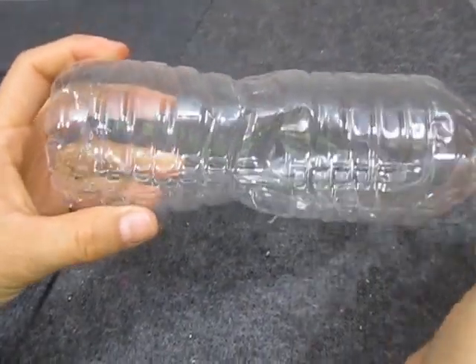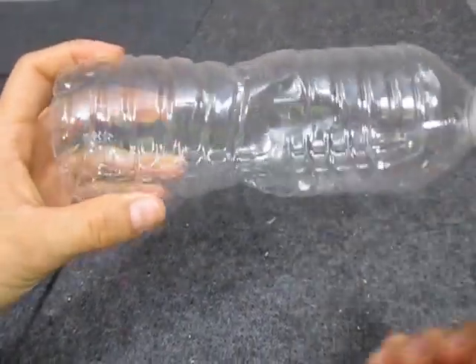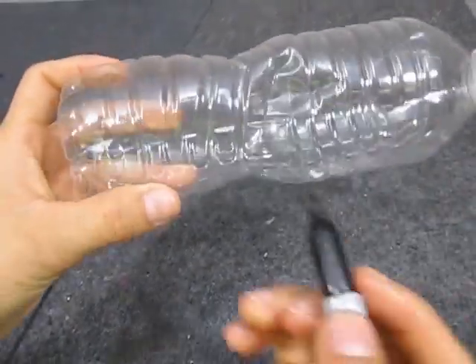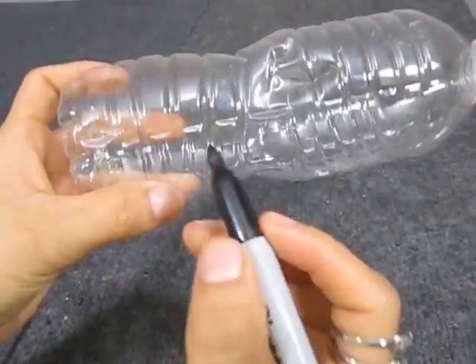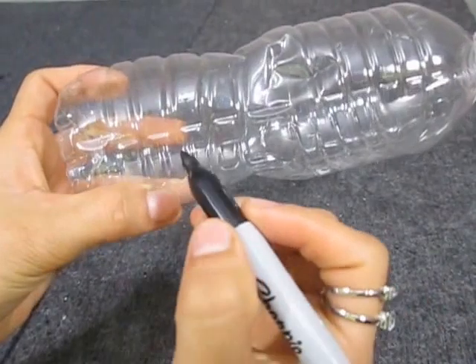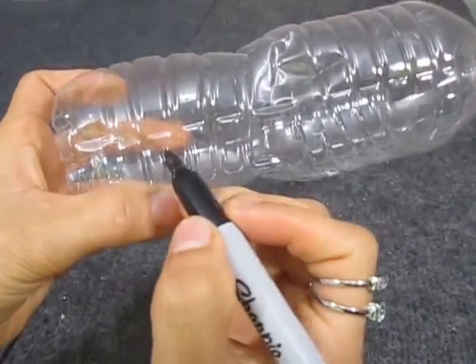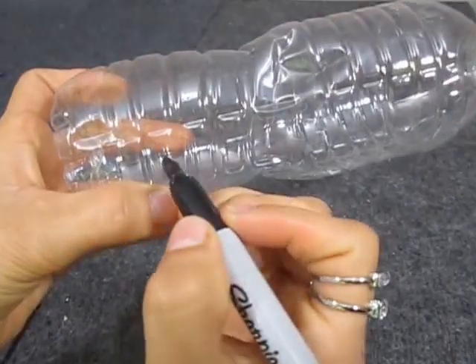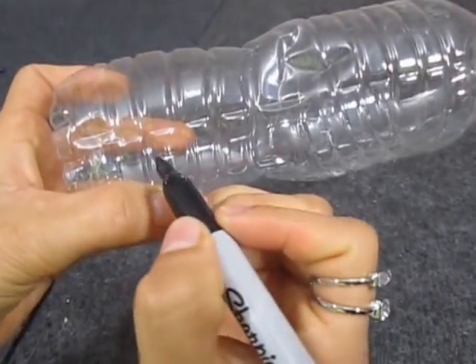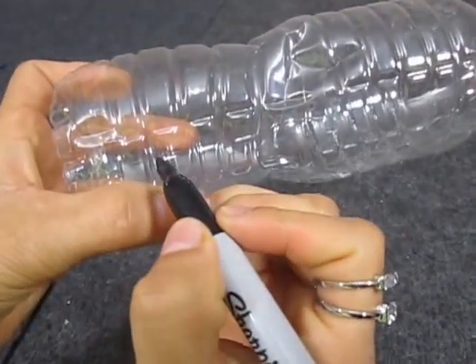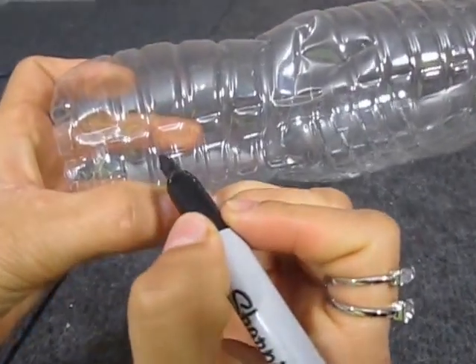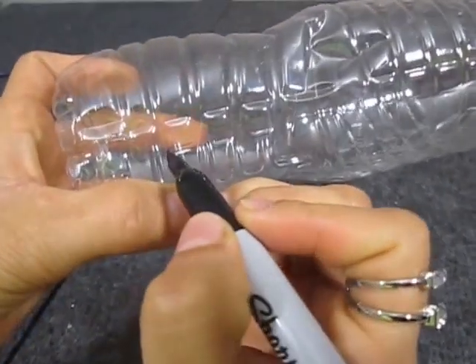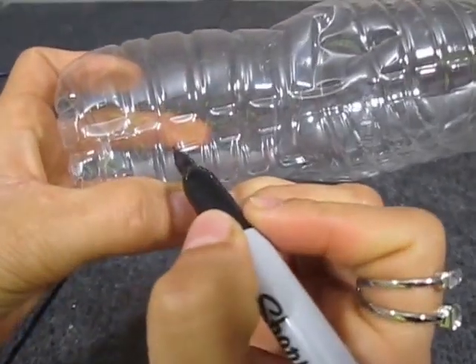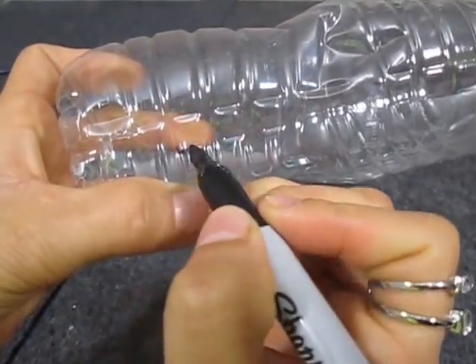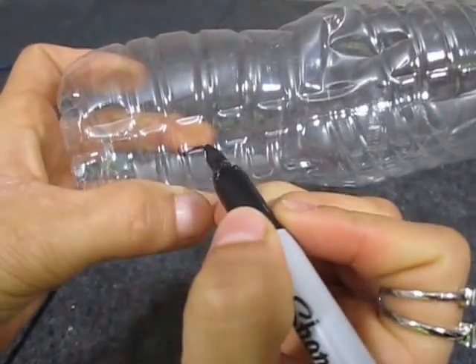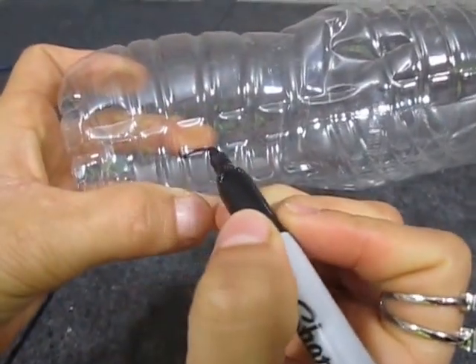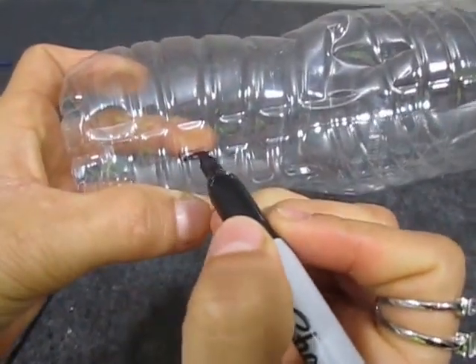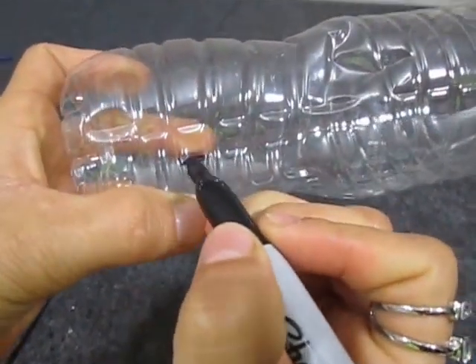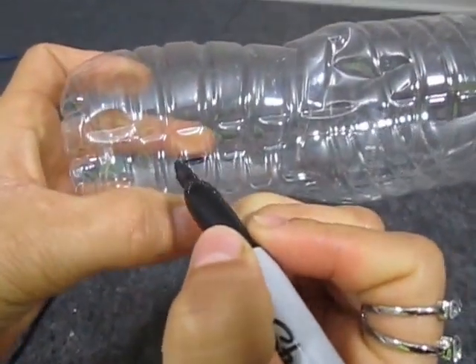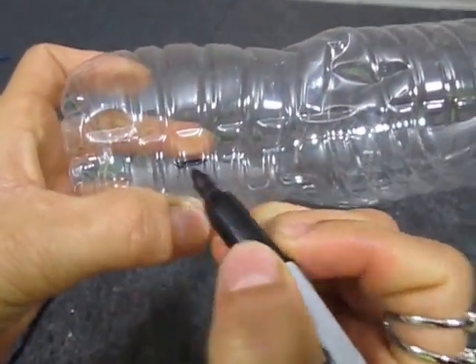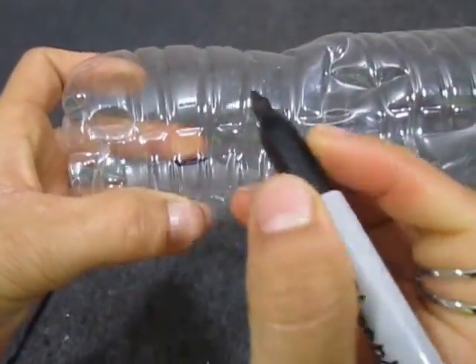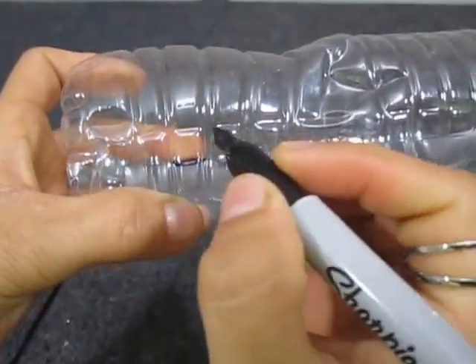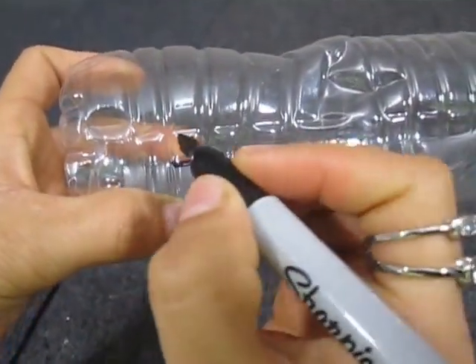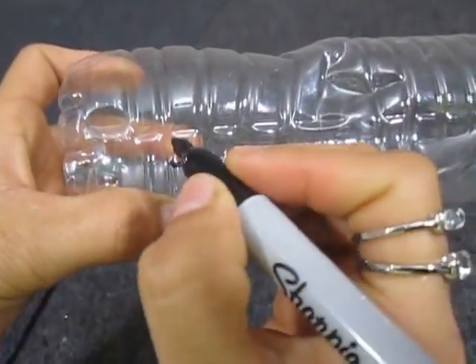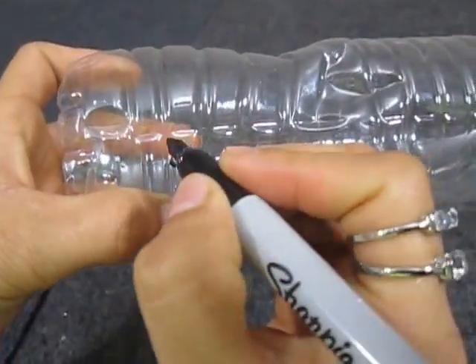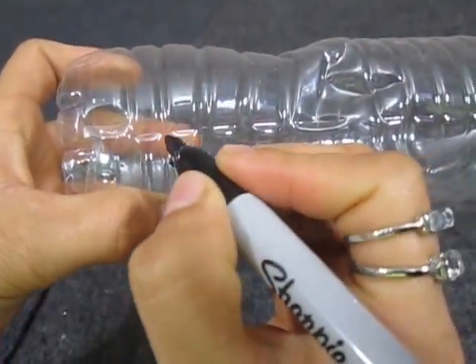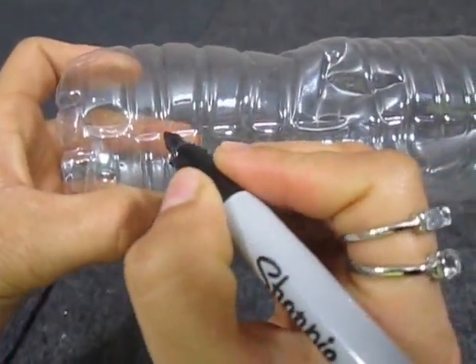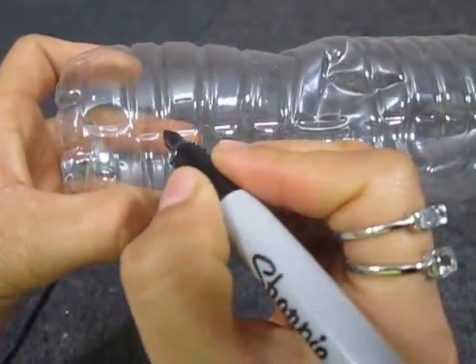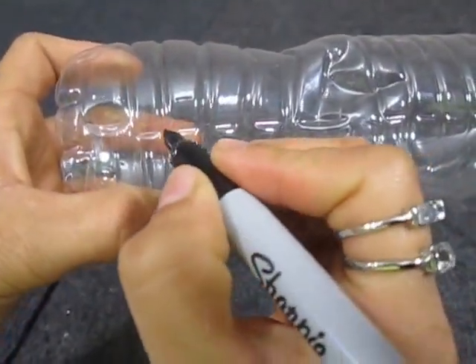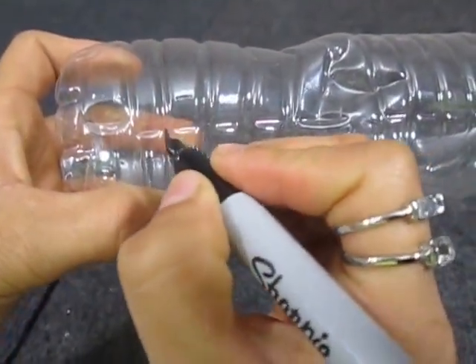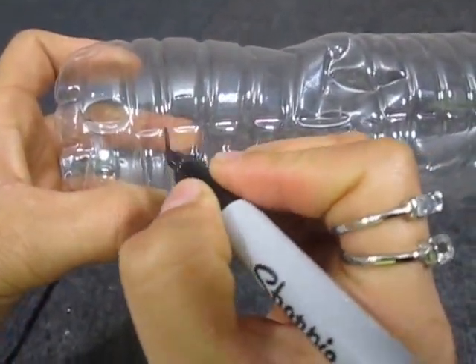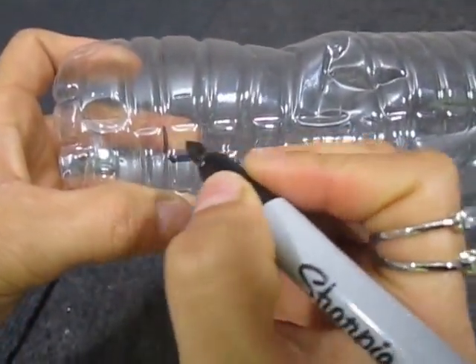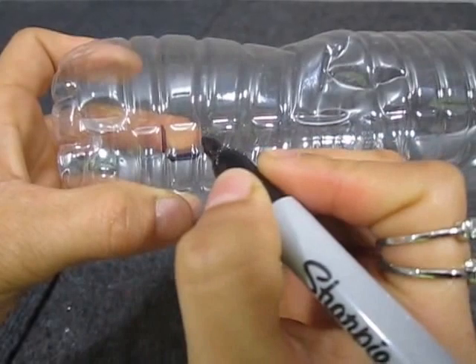For this craft you will need to find a similar bottle like the one I am using.